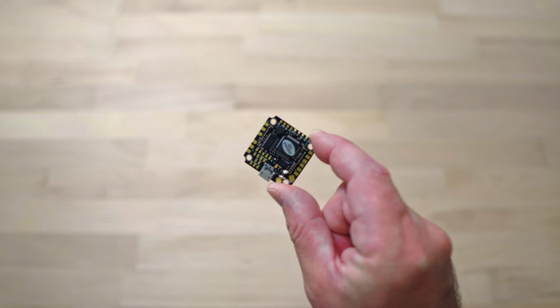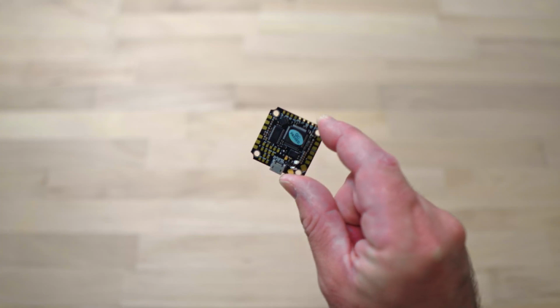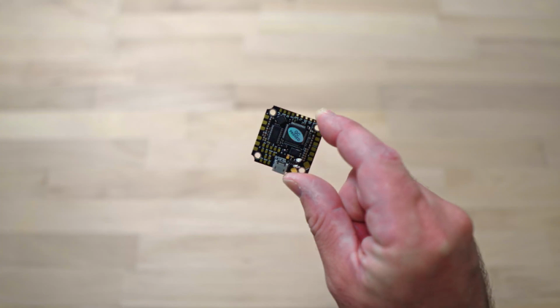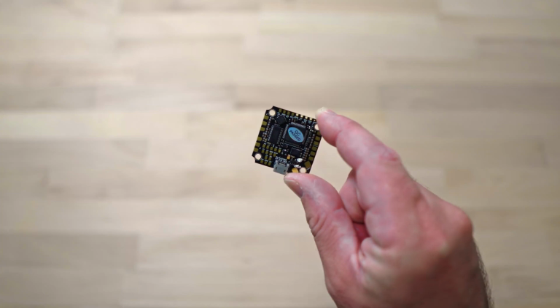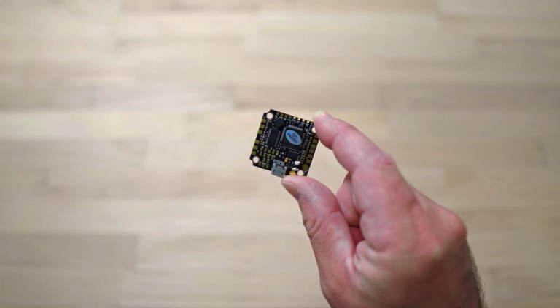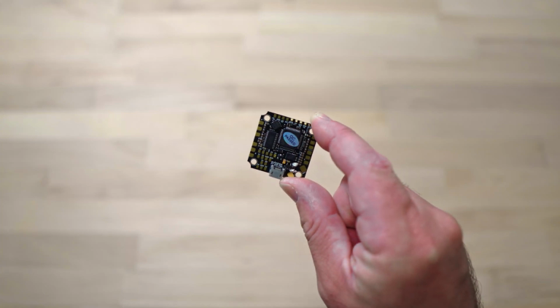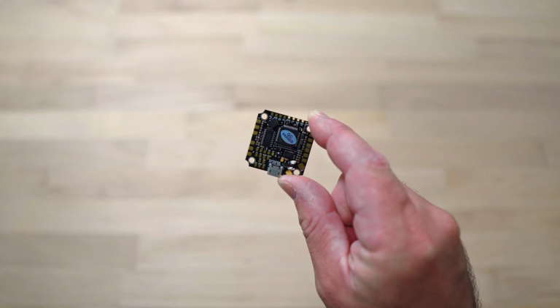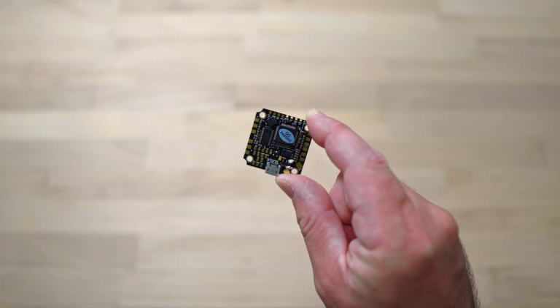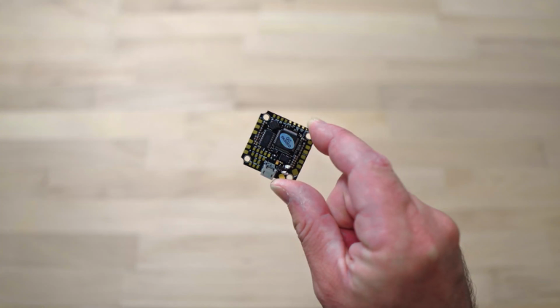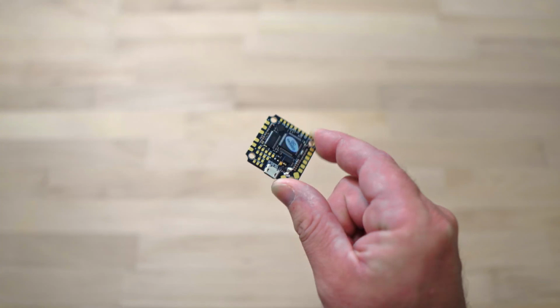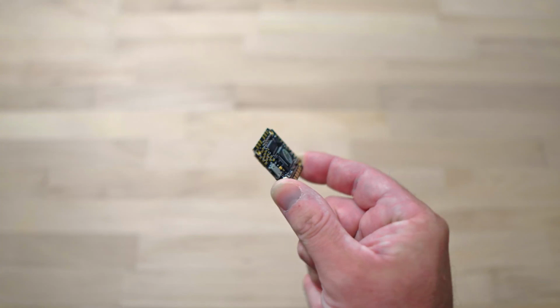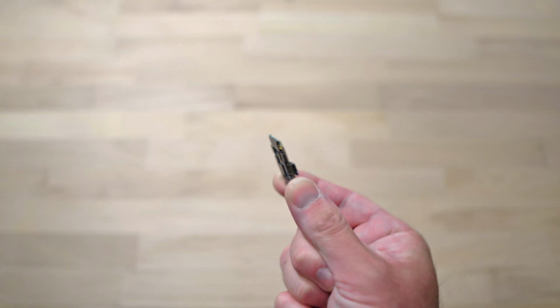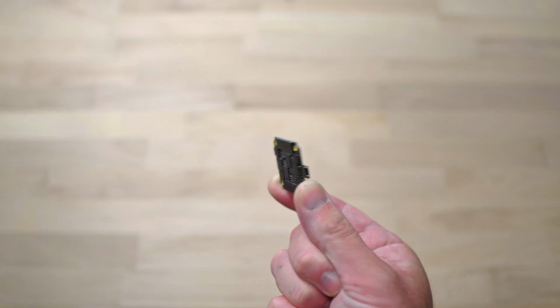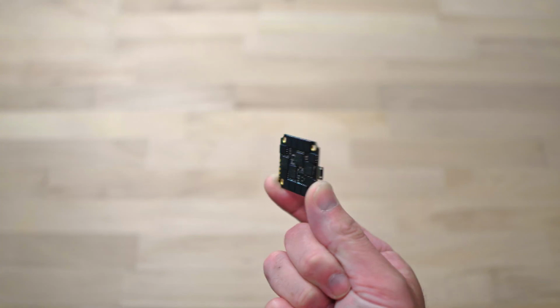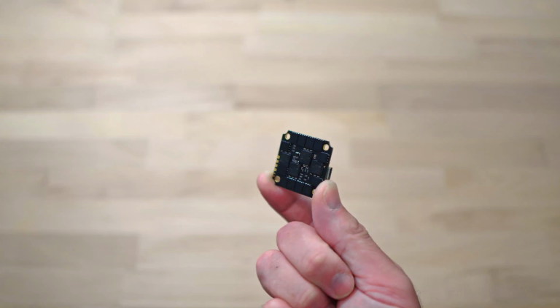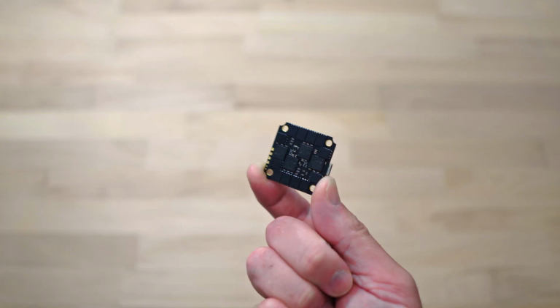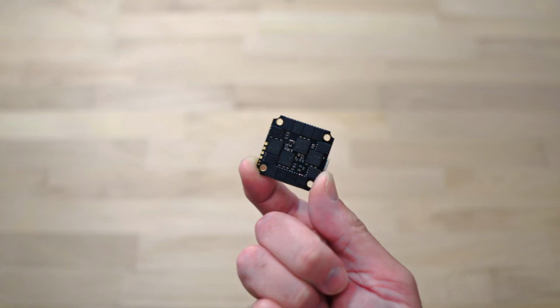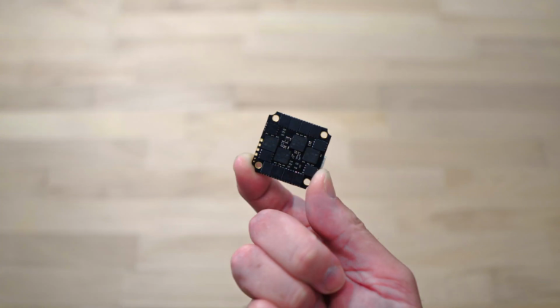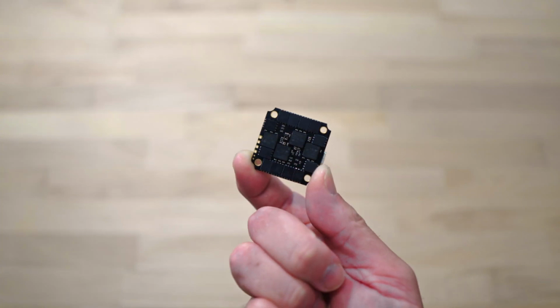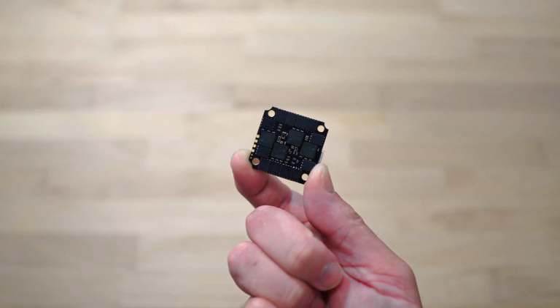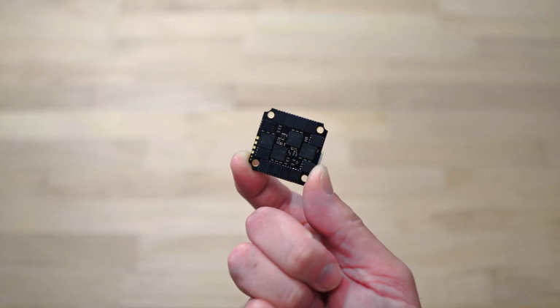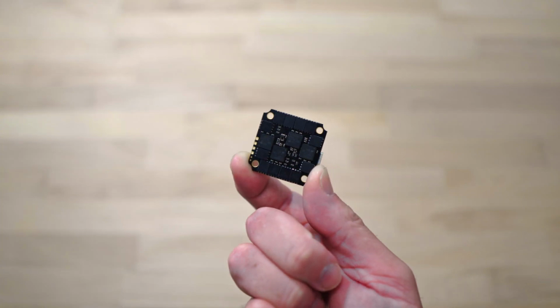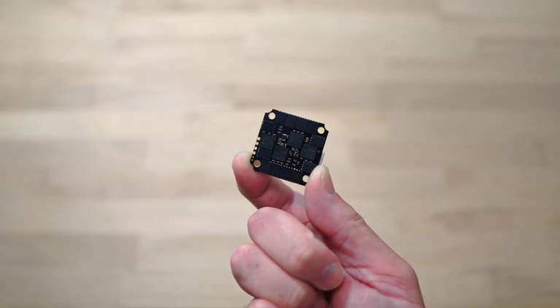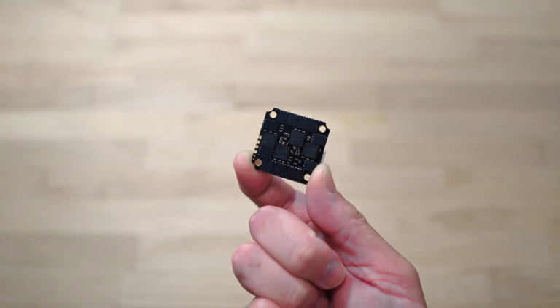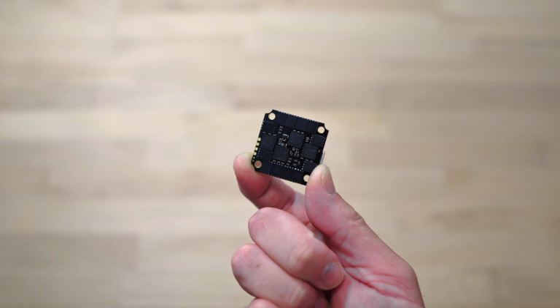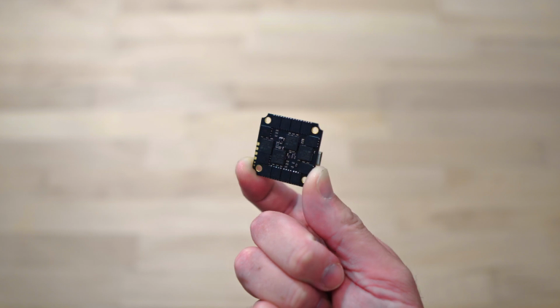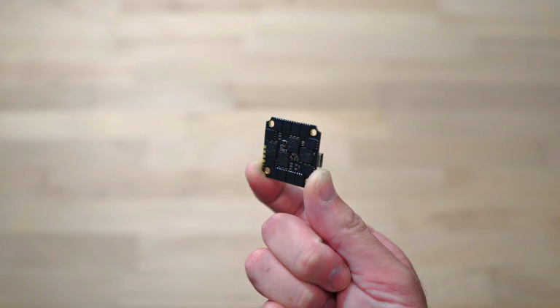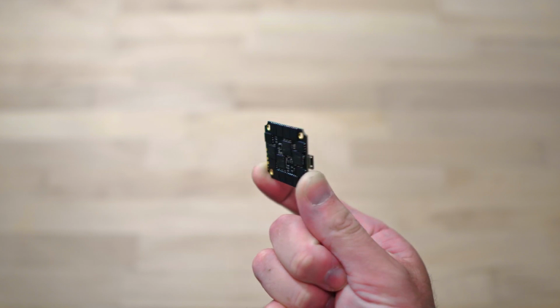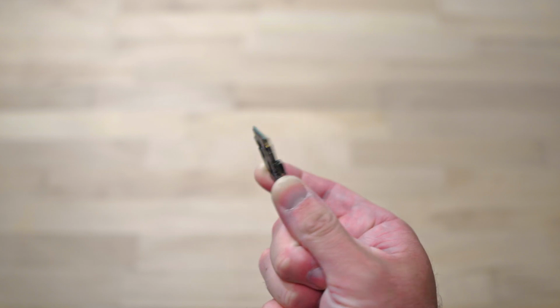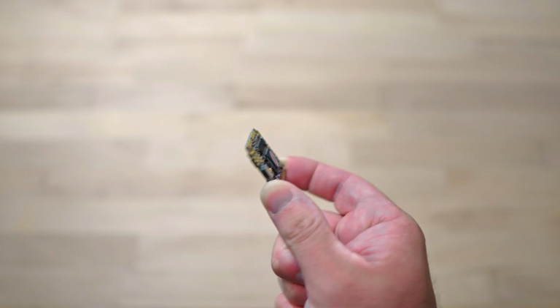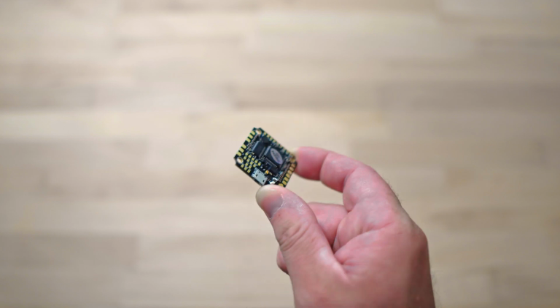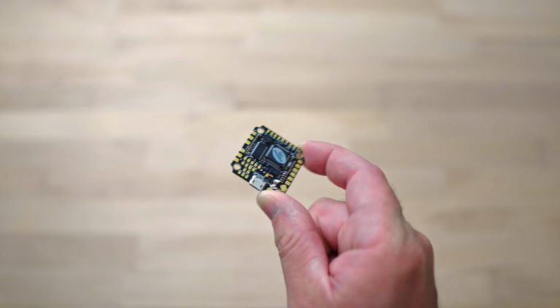This little thing? Is this really going to stand up to the abuse of a race quad? I guess it's time to find out.